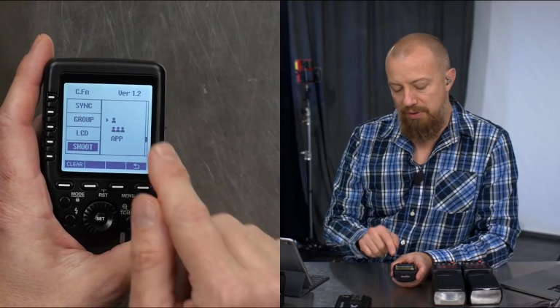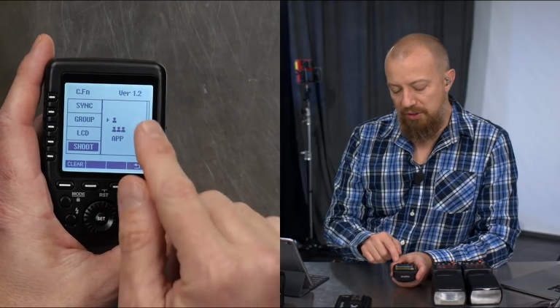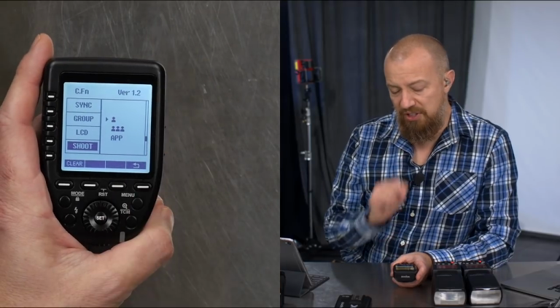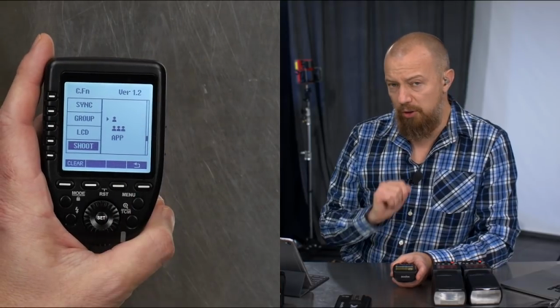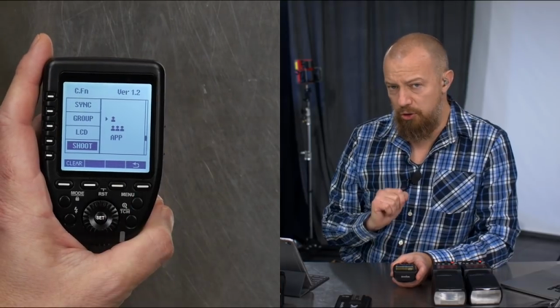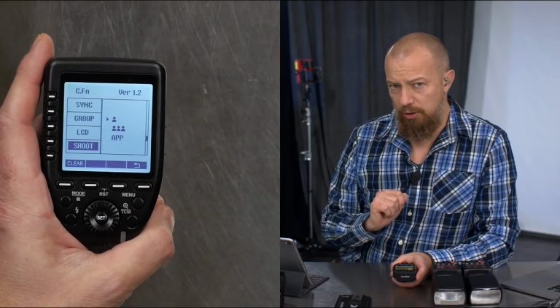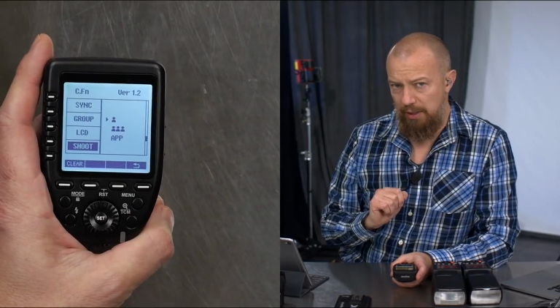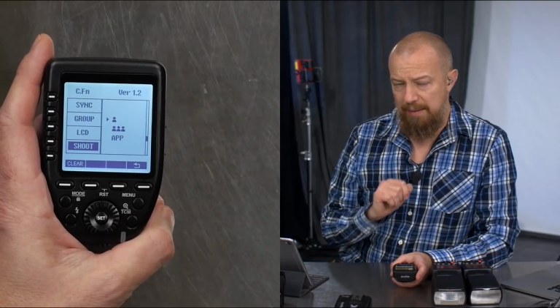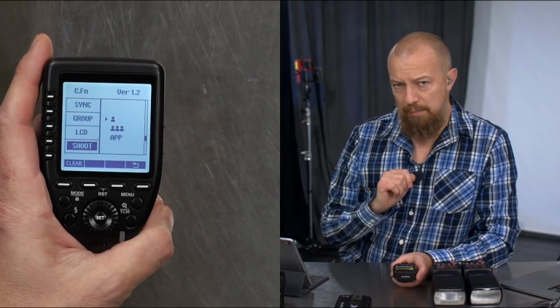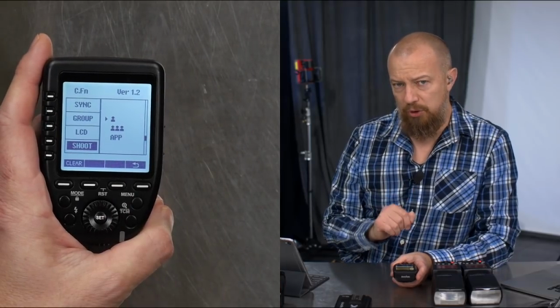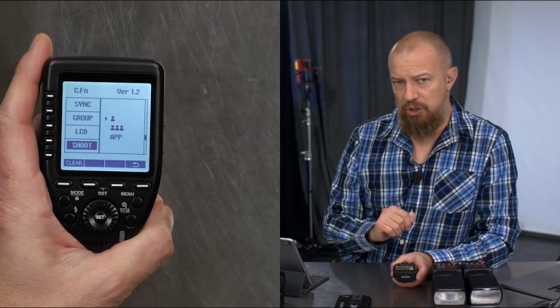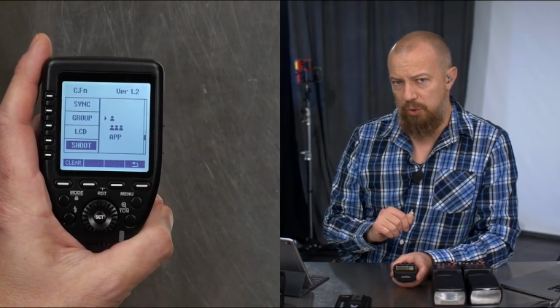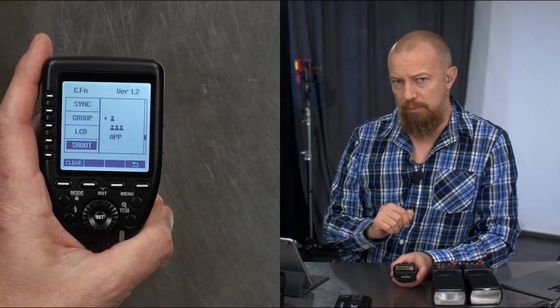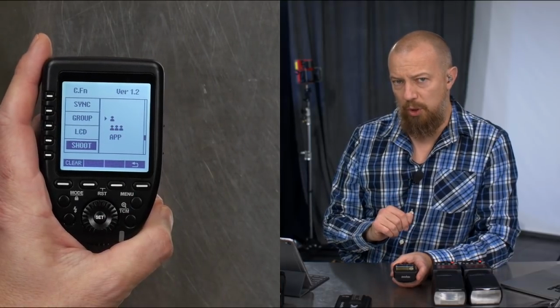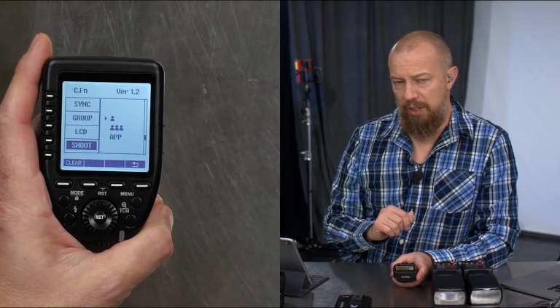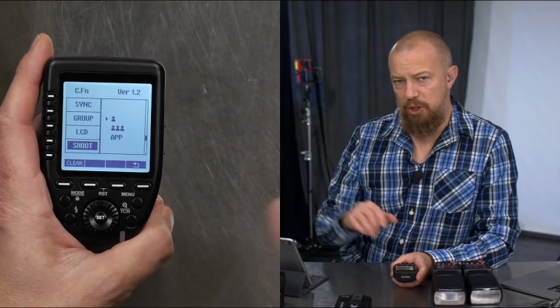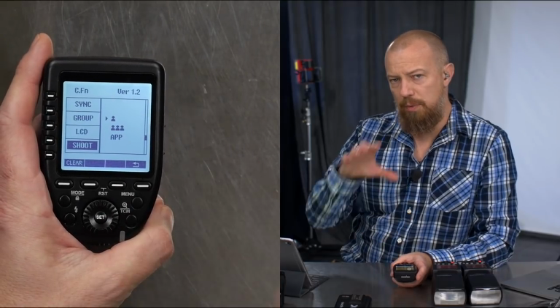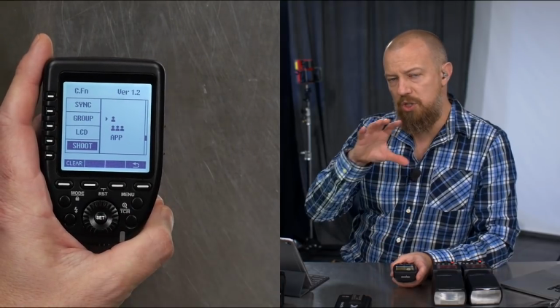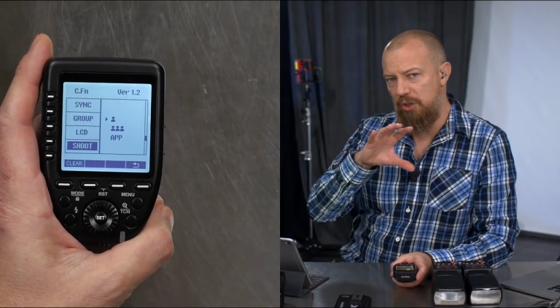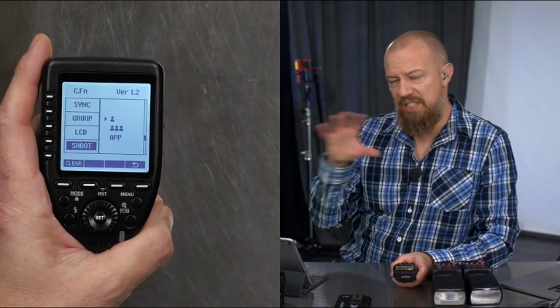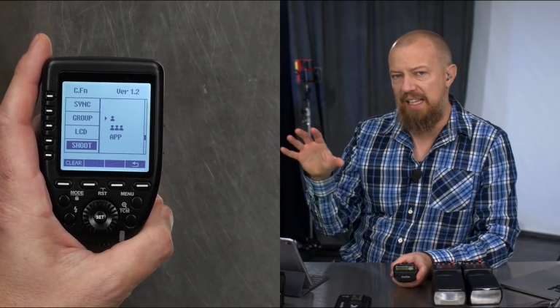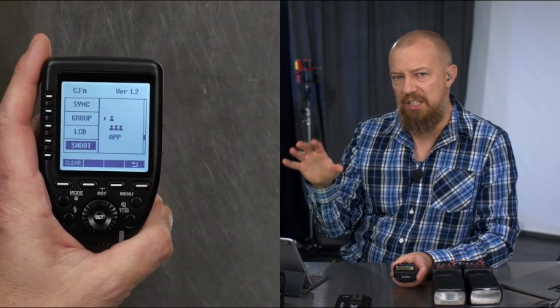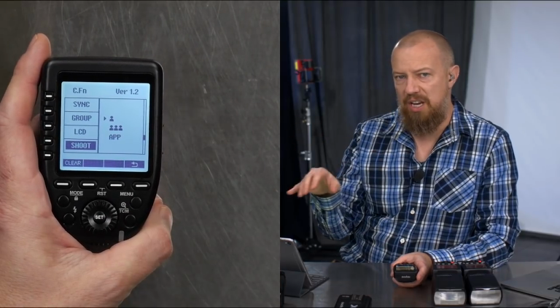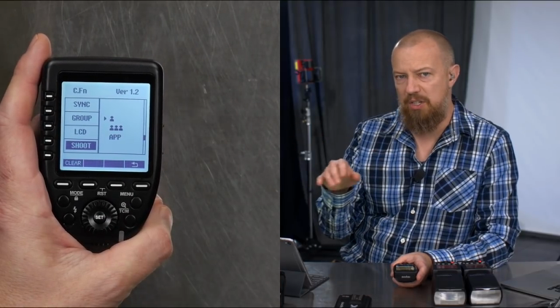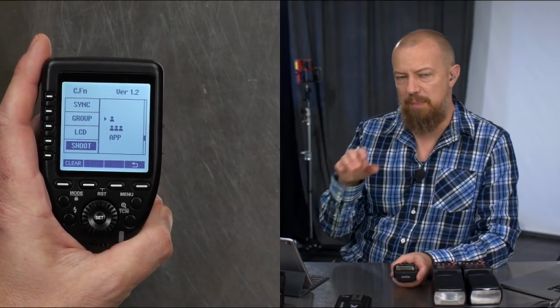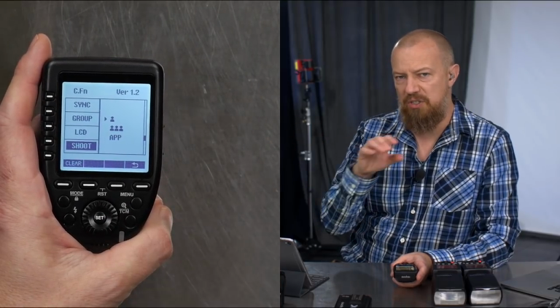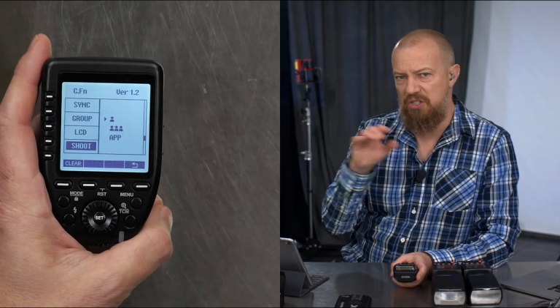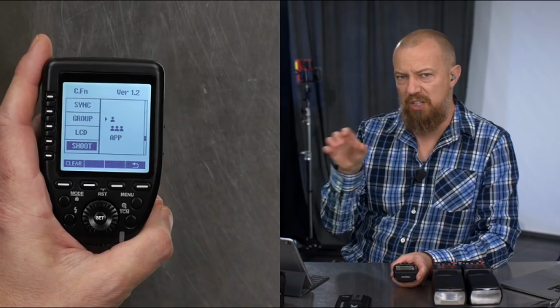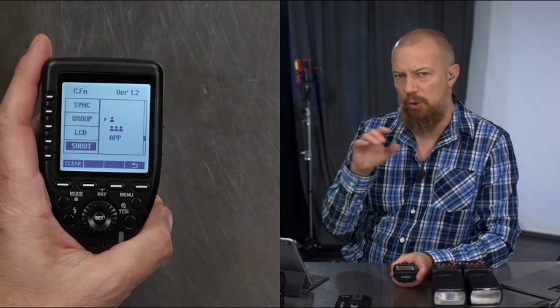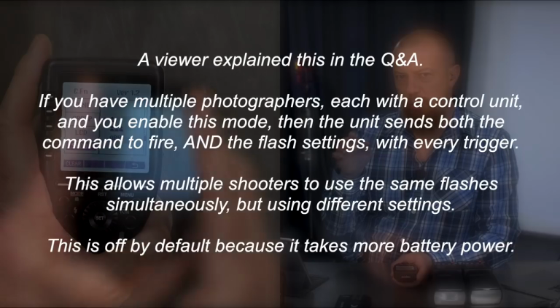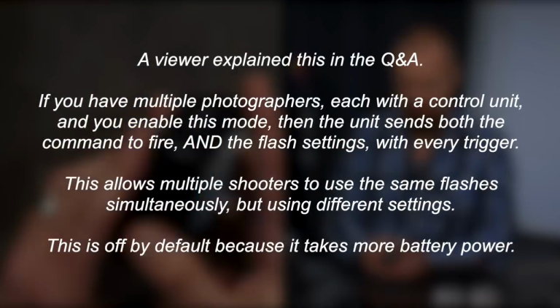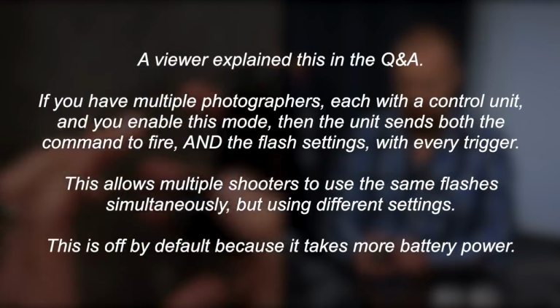There's single shooter and multi-shooter mode — the descriptions are exactly the same except it says single or multi-shooter.